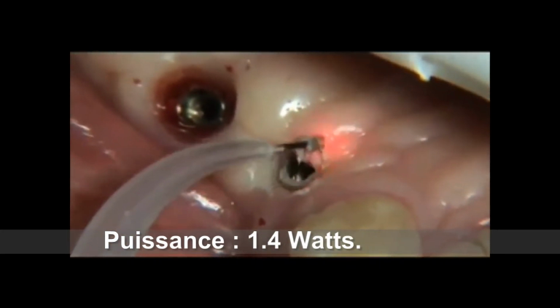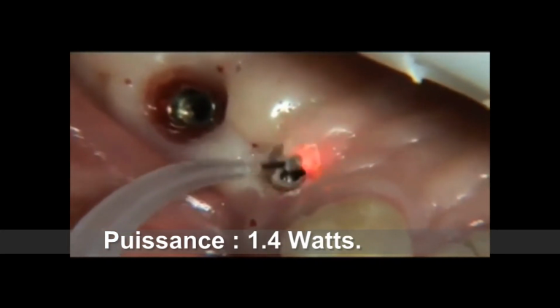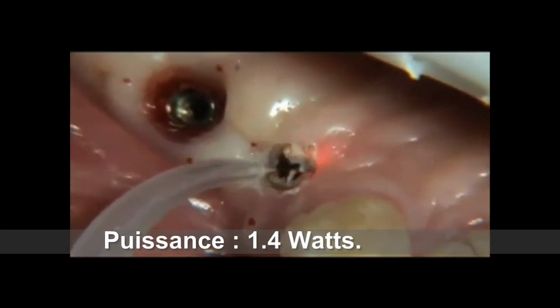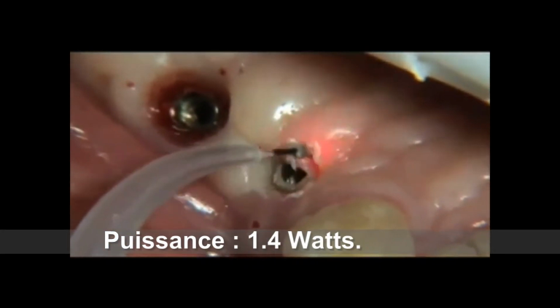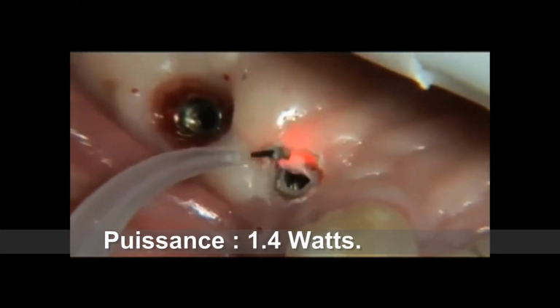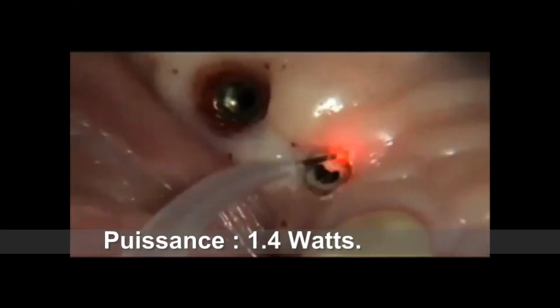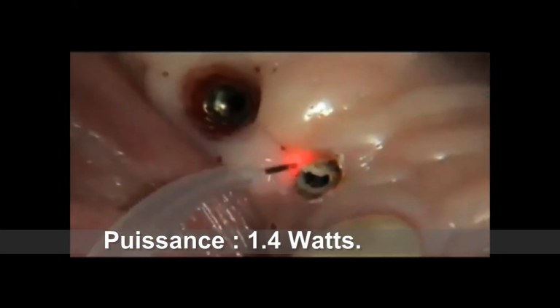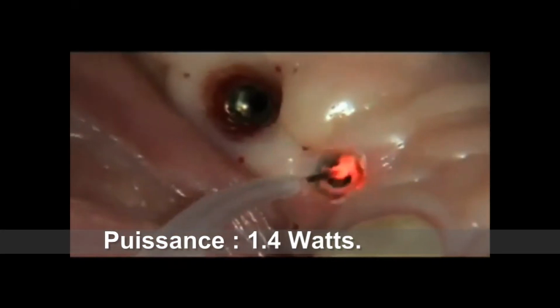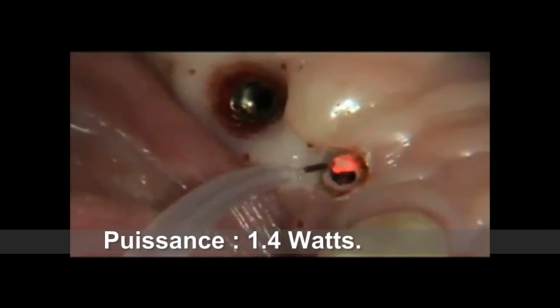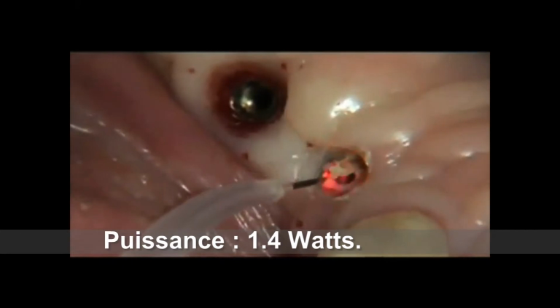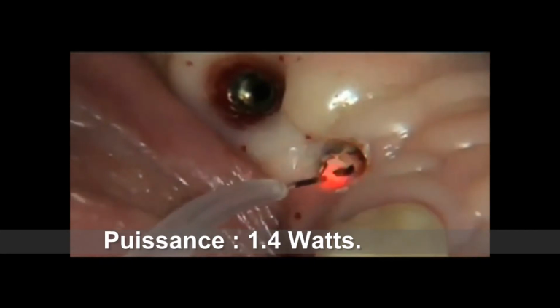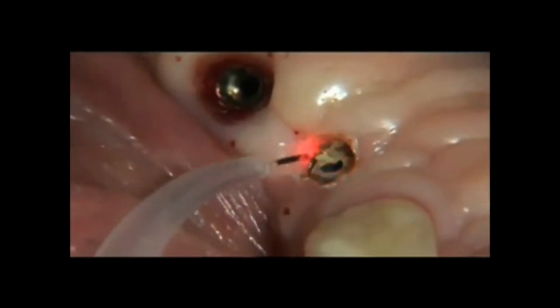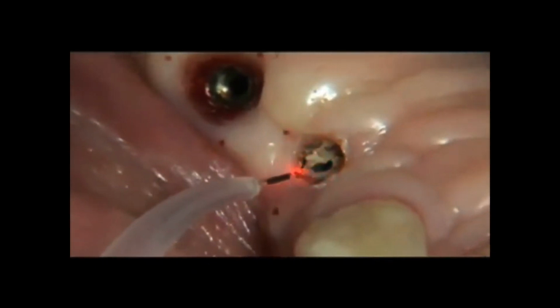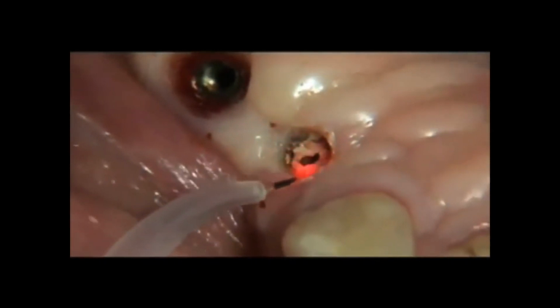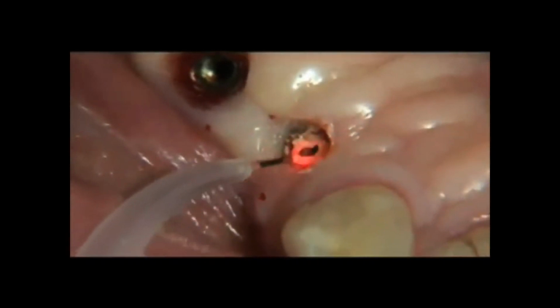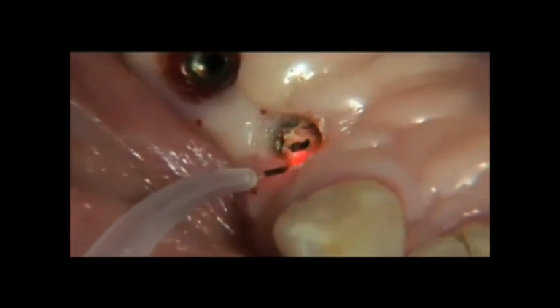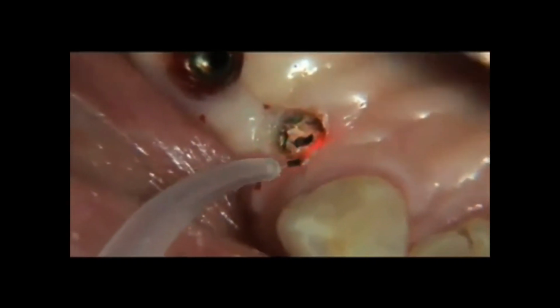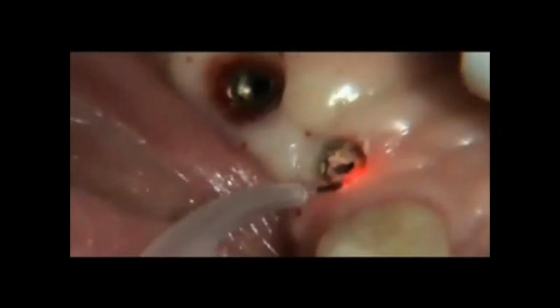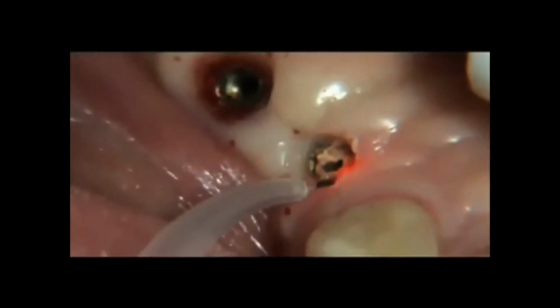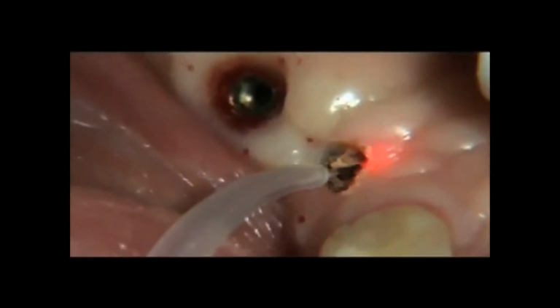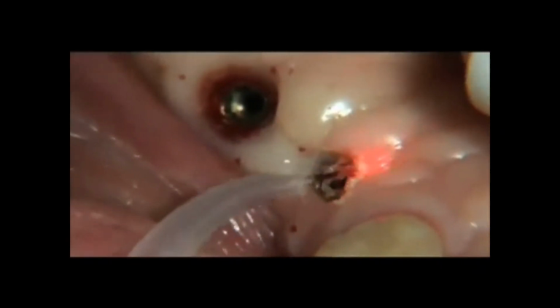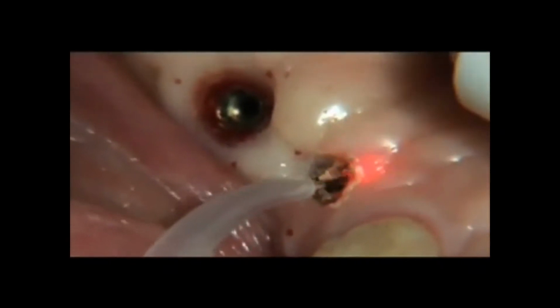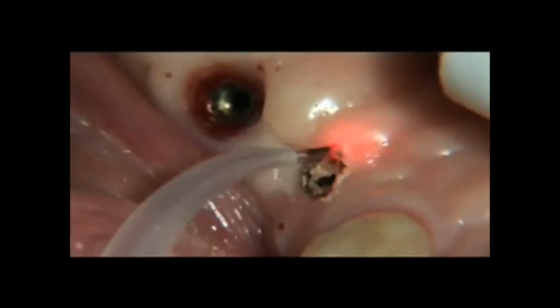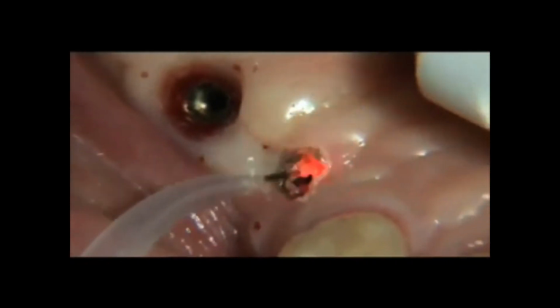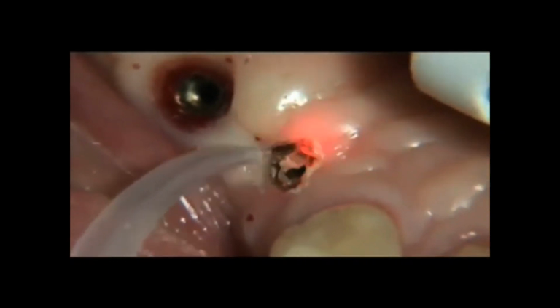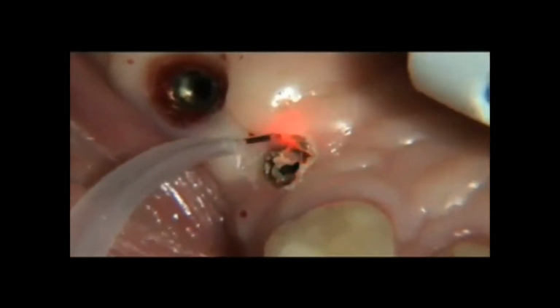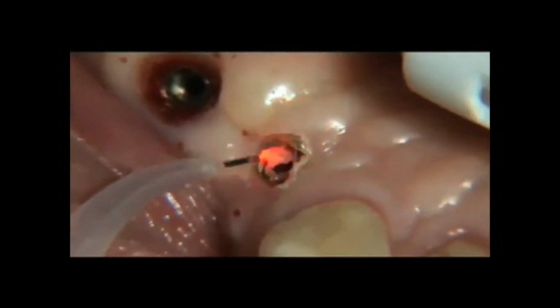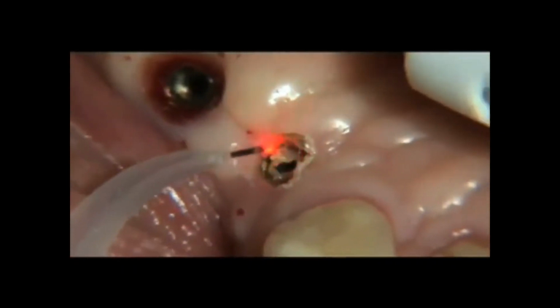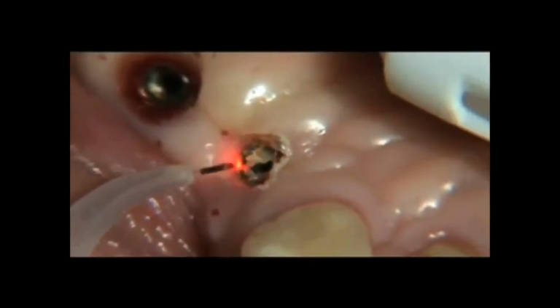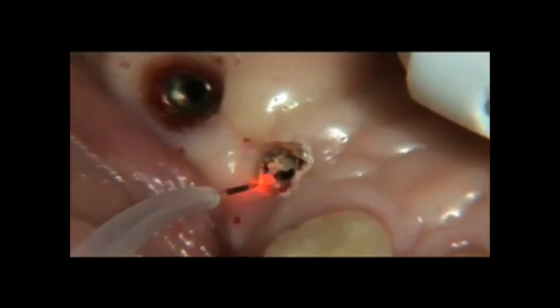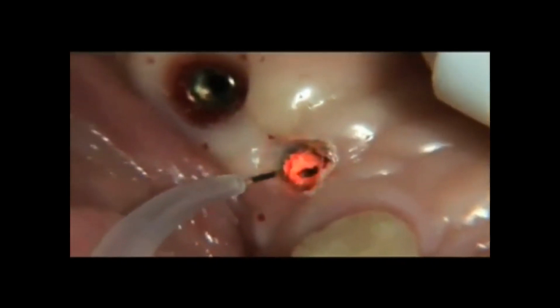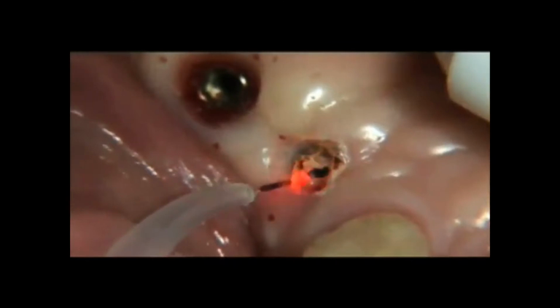Retainers that are not fully seated can eventually become loosened by occlusal forces, resulting in unstable restorations.